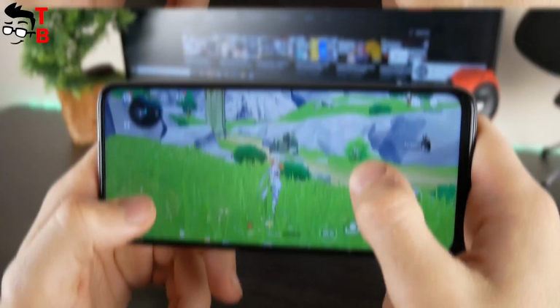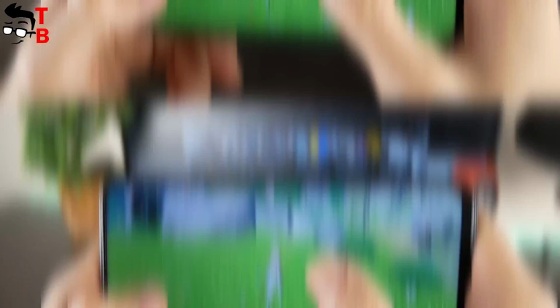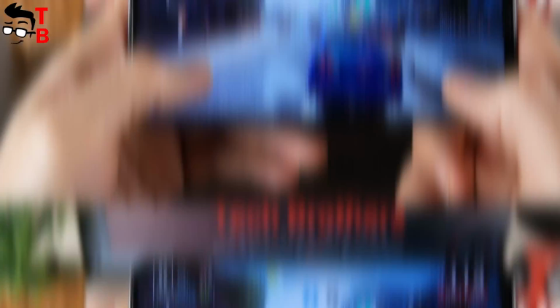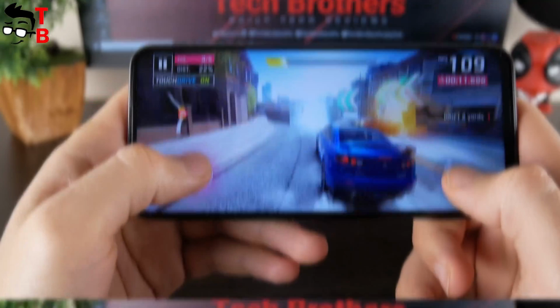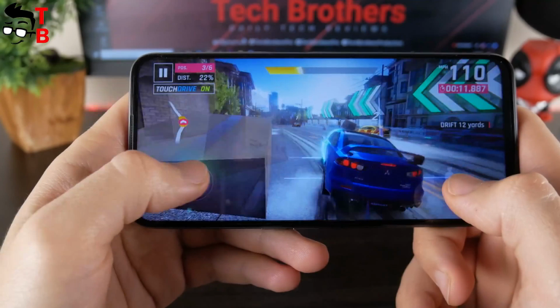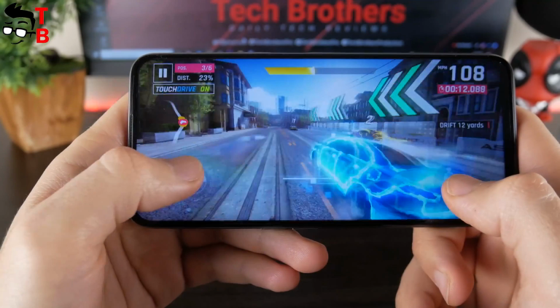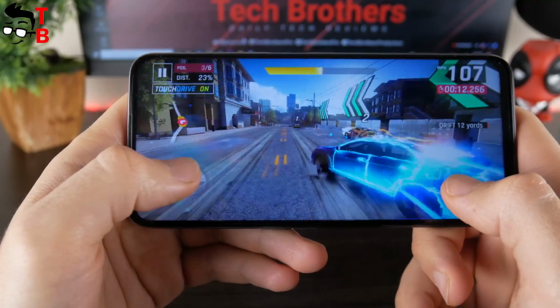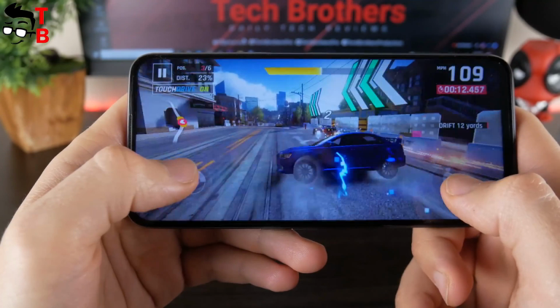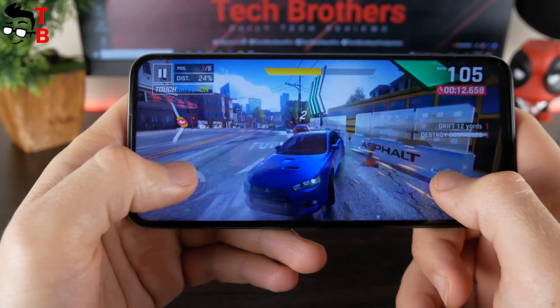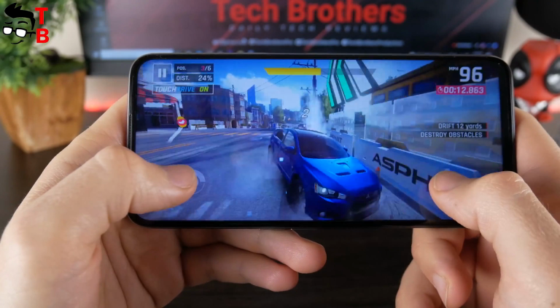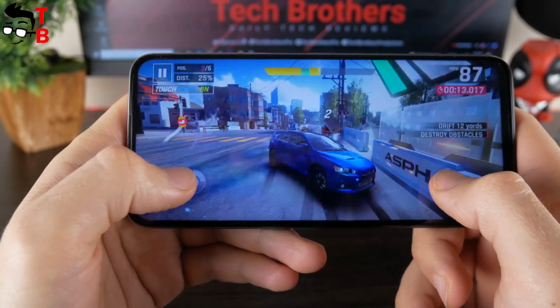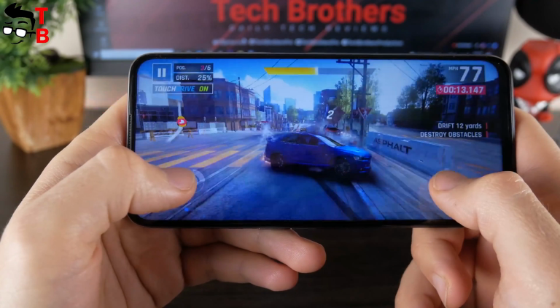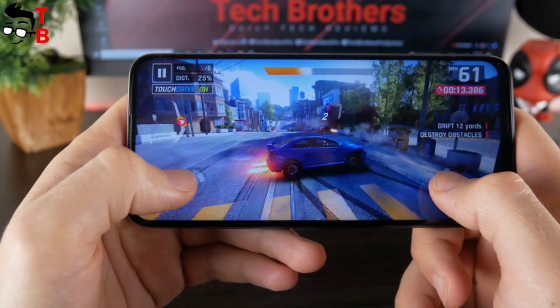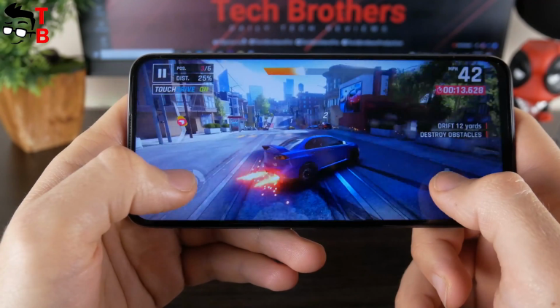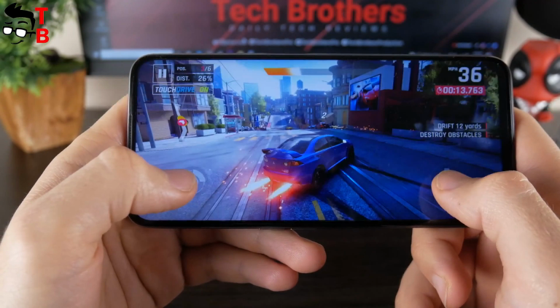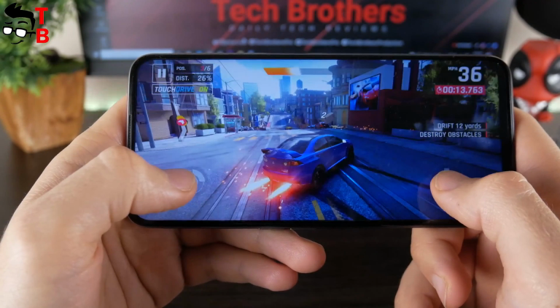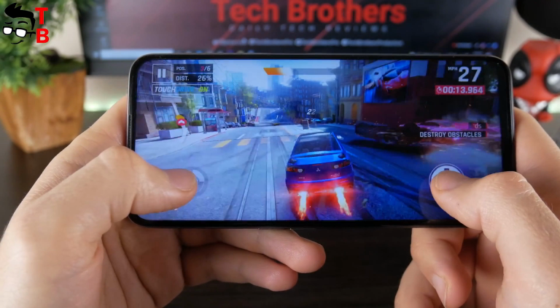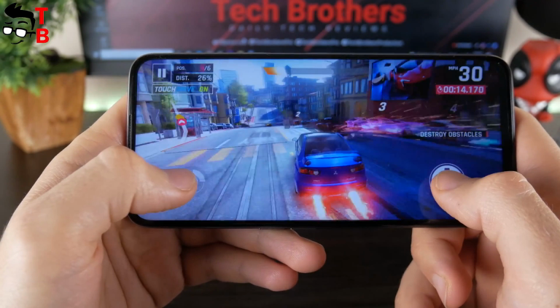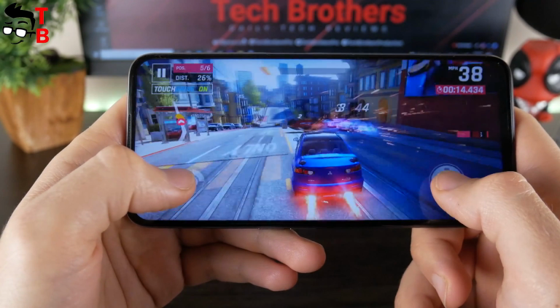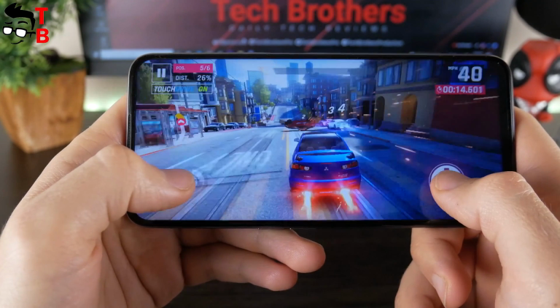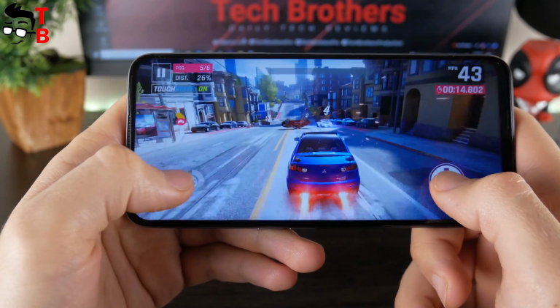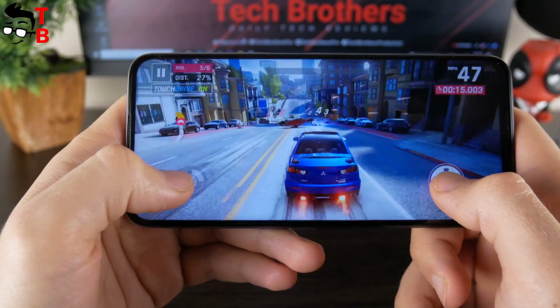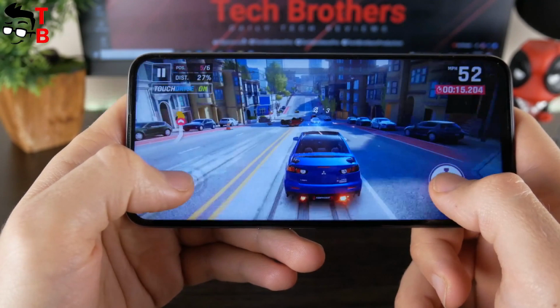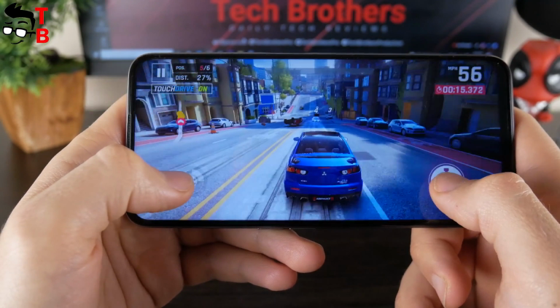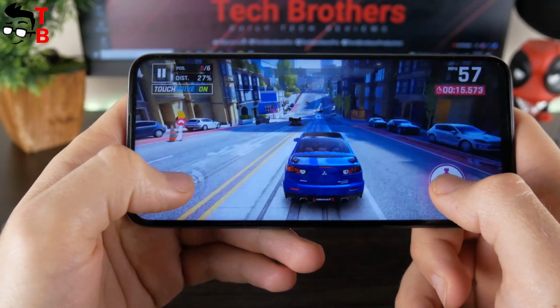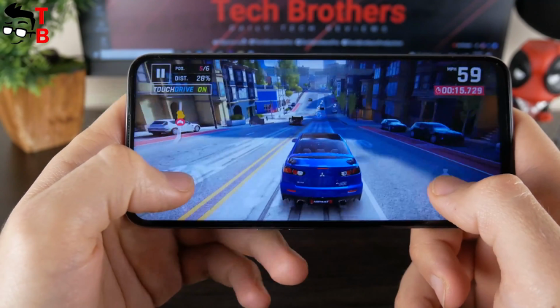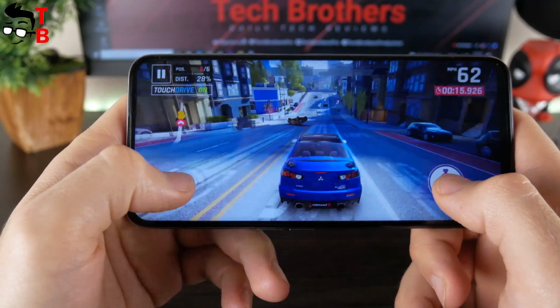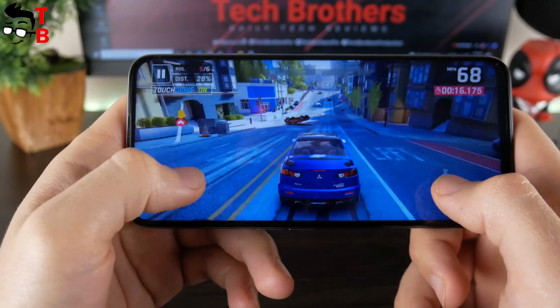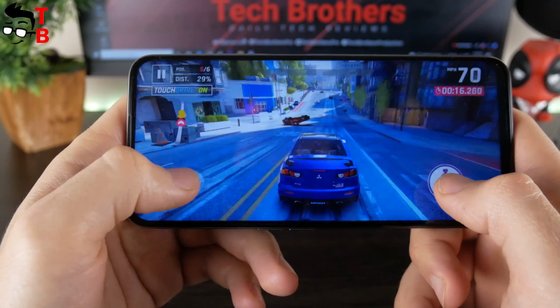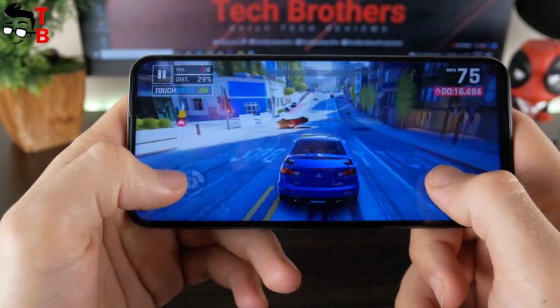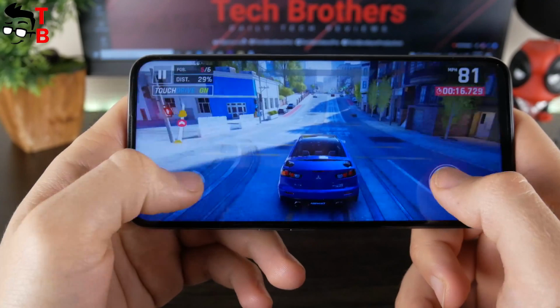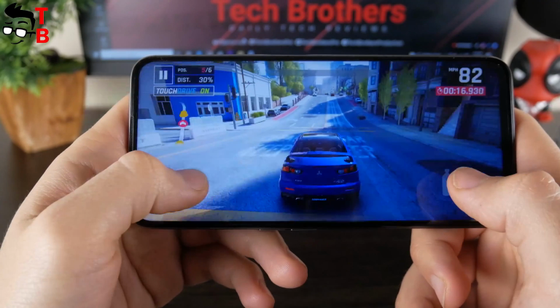I have also played Asphalt 9 and Call of Duty Mobile. Both of them run great on the Realme 8i smartphone.